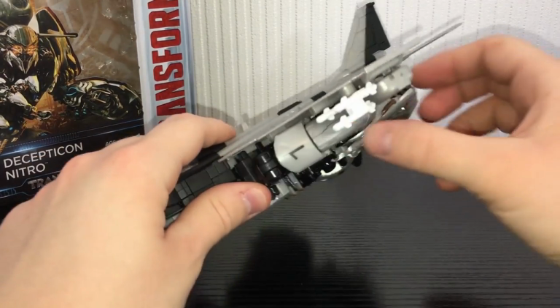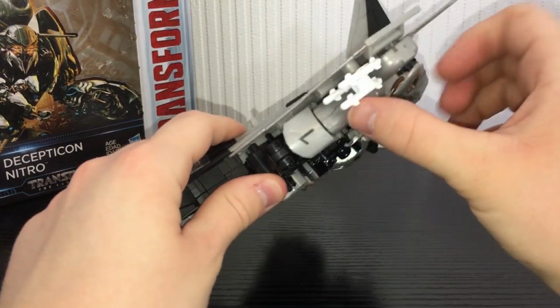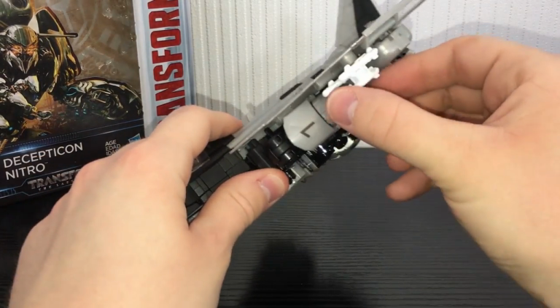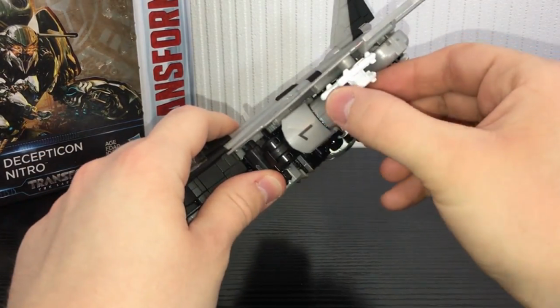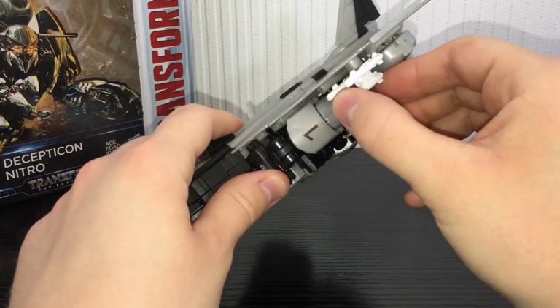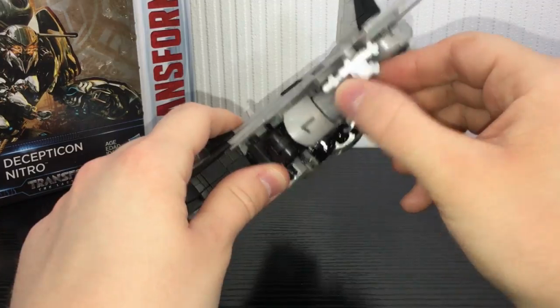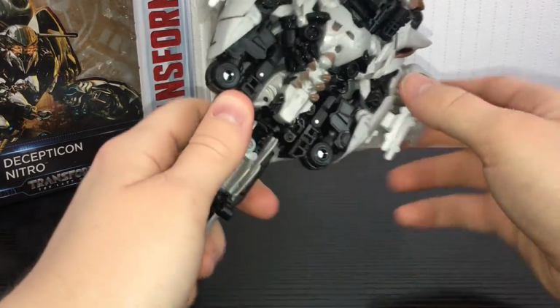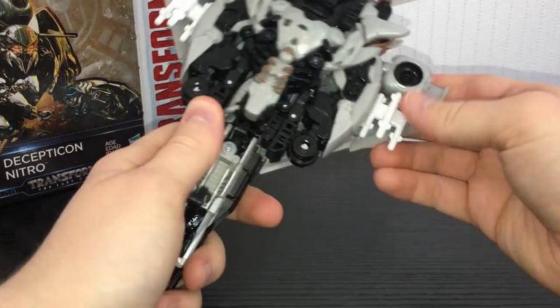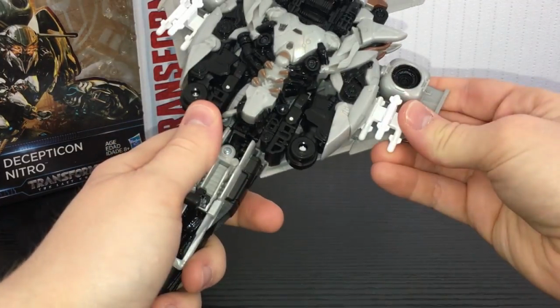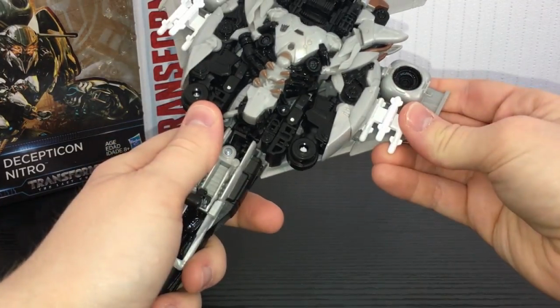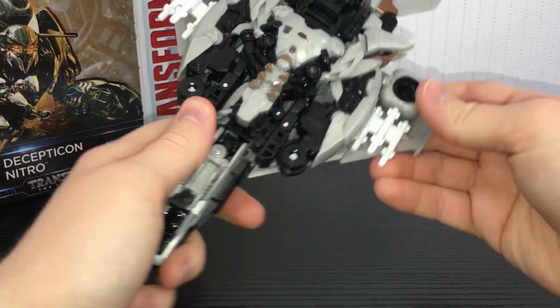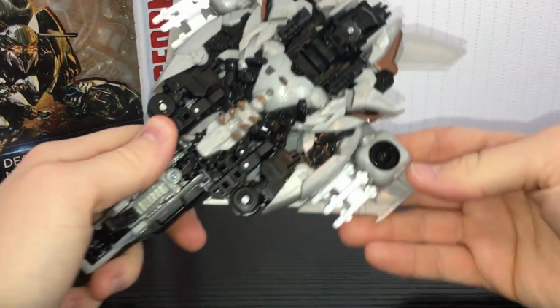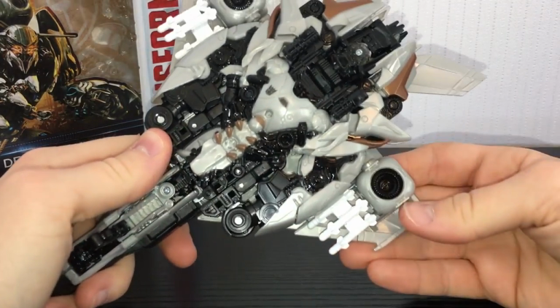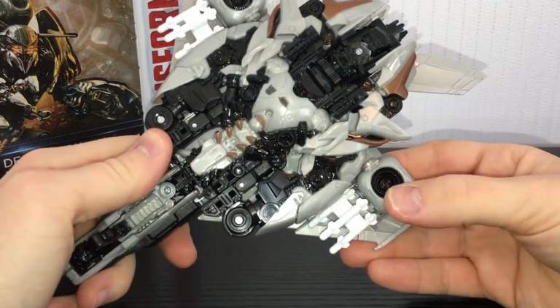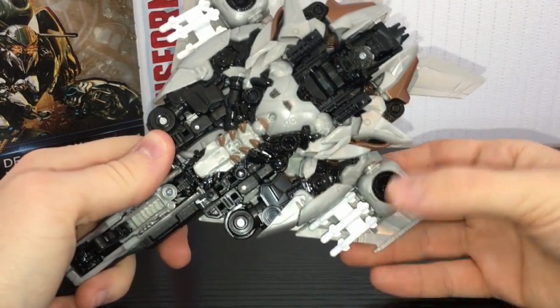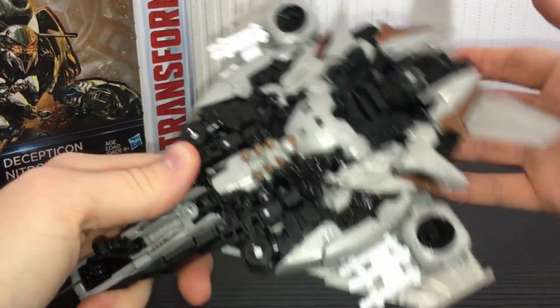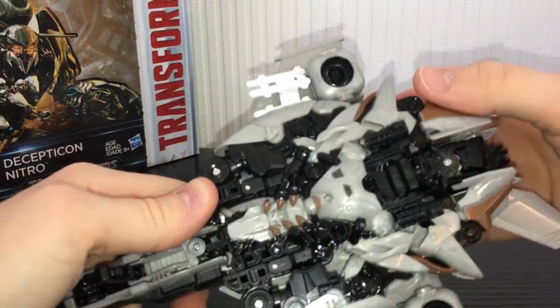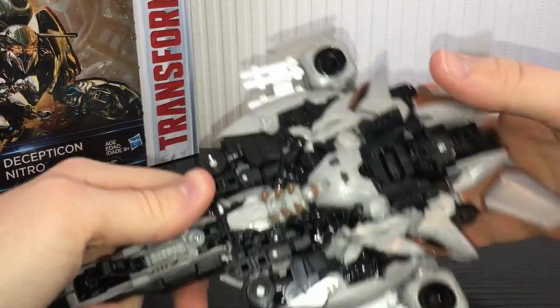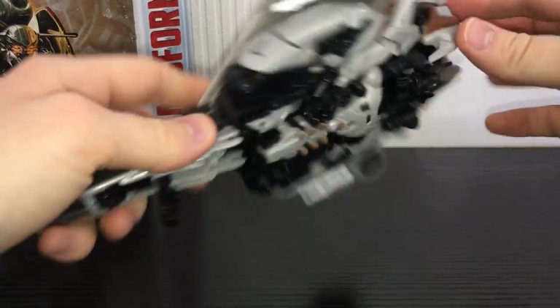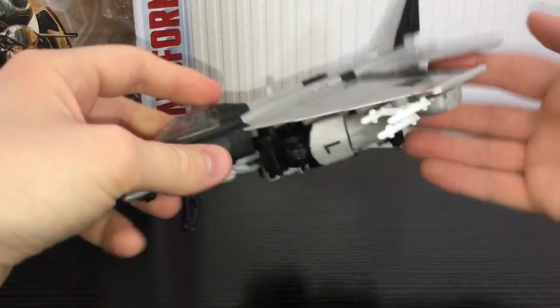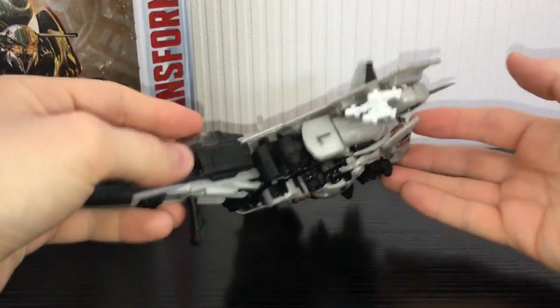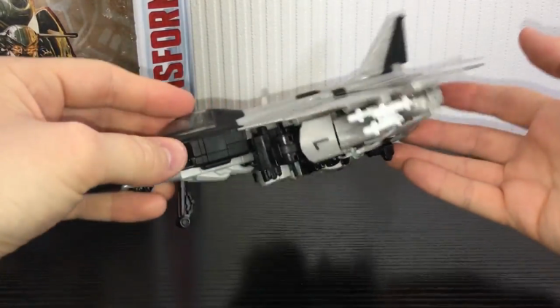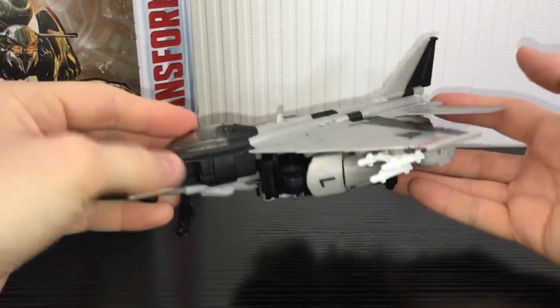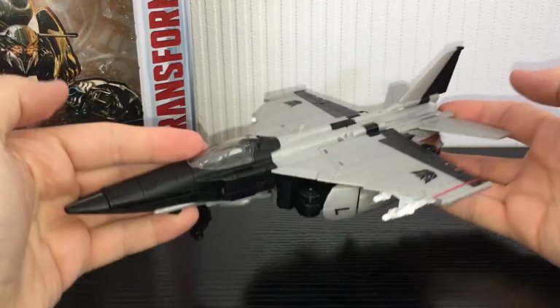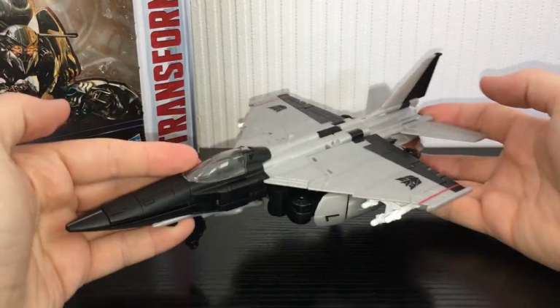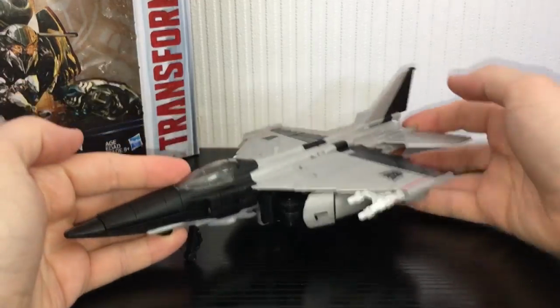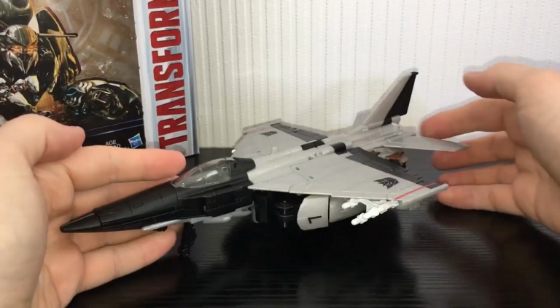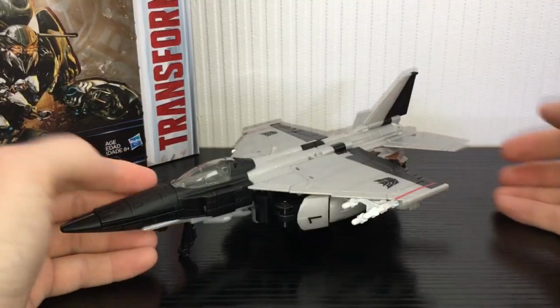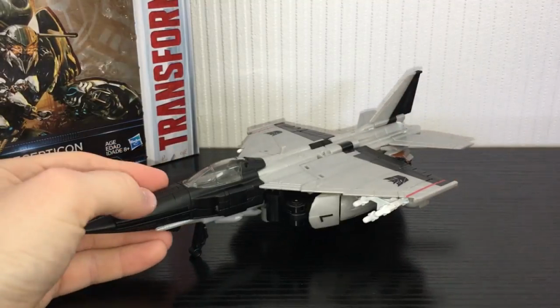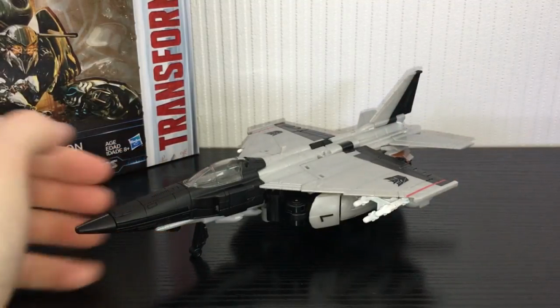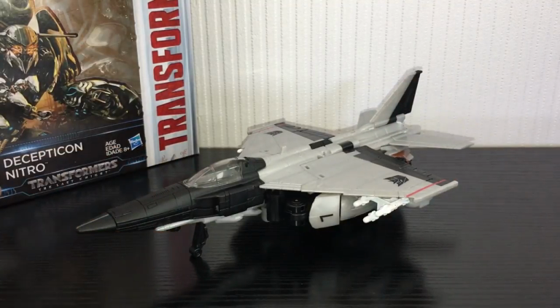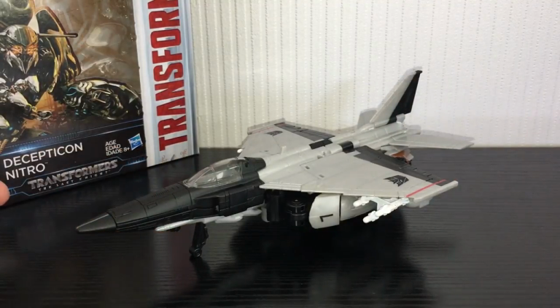These missile pods here are removable, but they can be a pain to do. Pretty damn solid vehicle mode overall. Very very good jet mode.